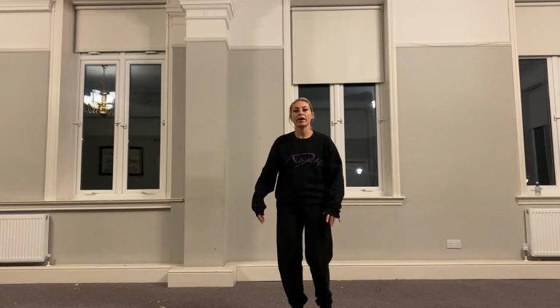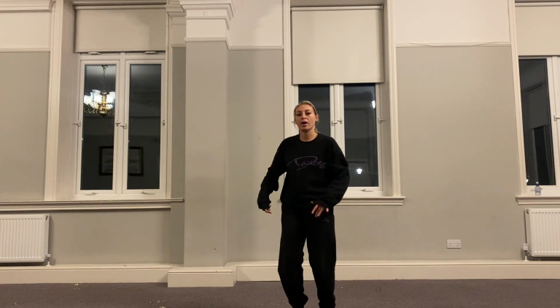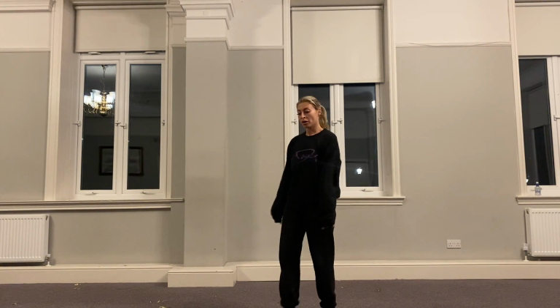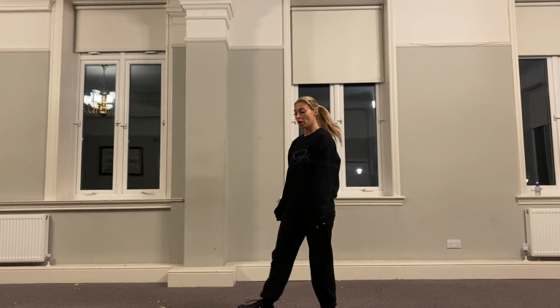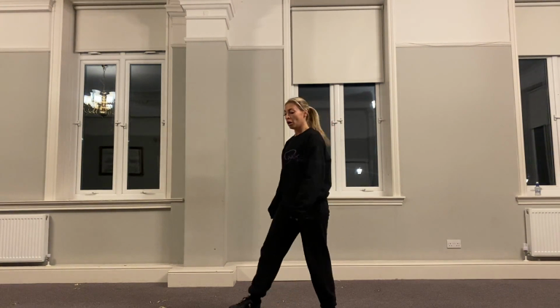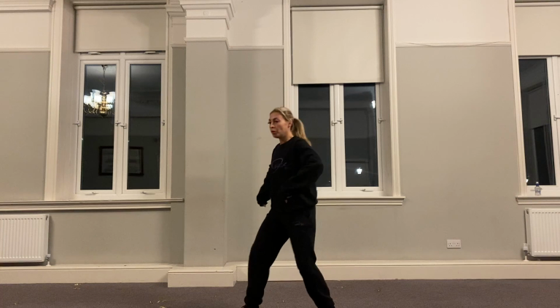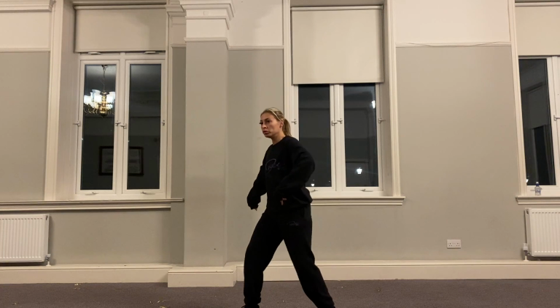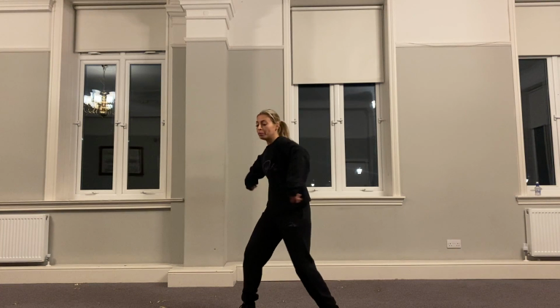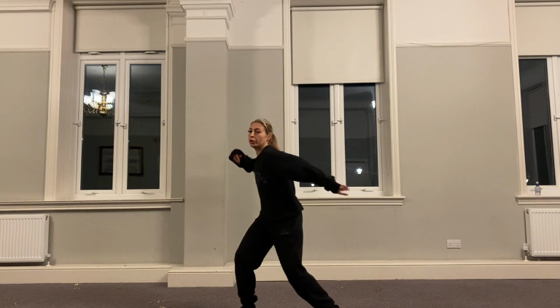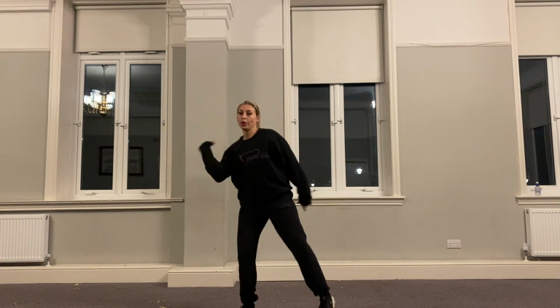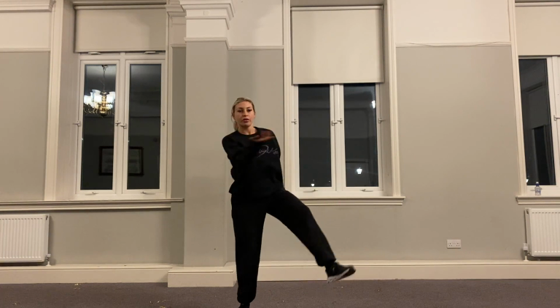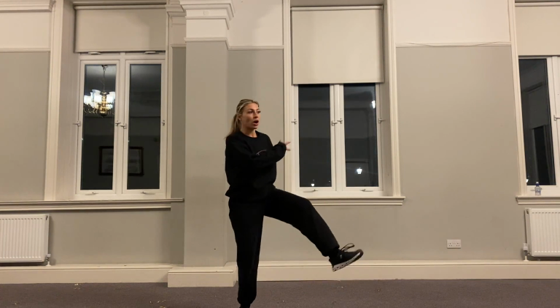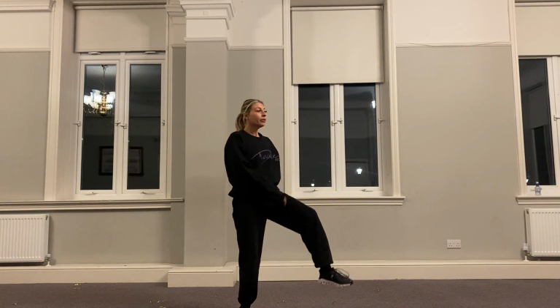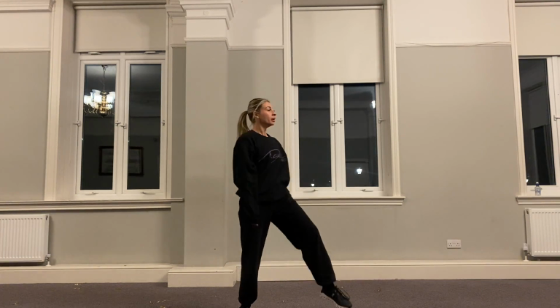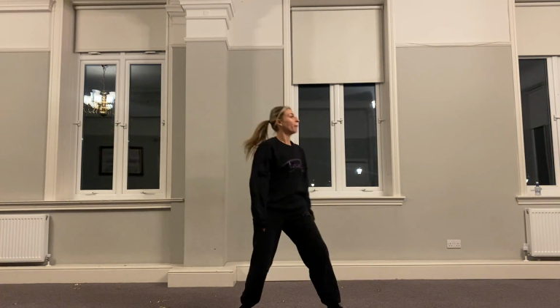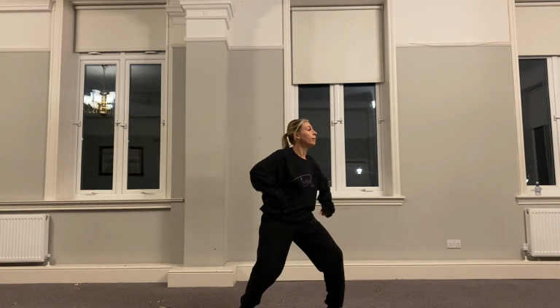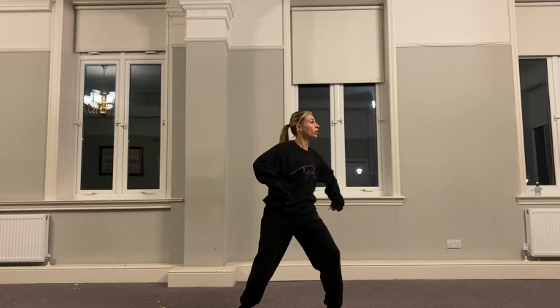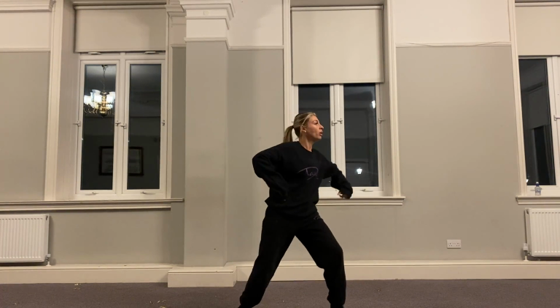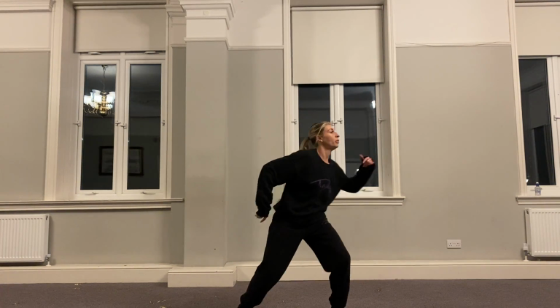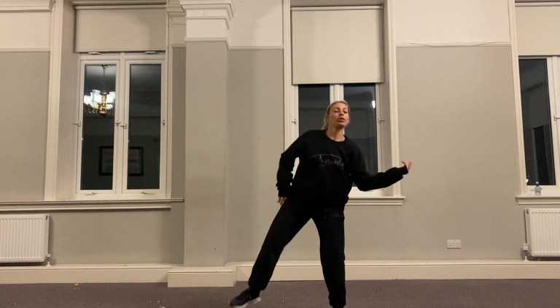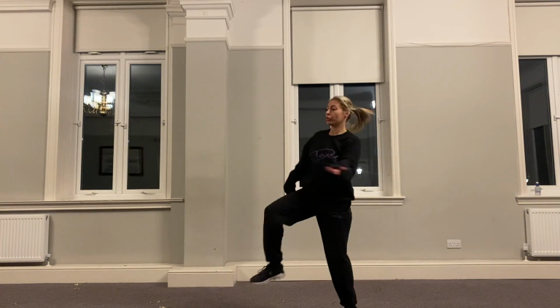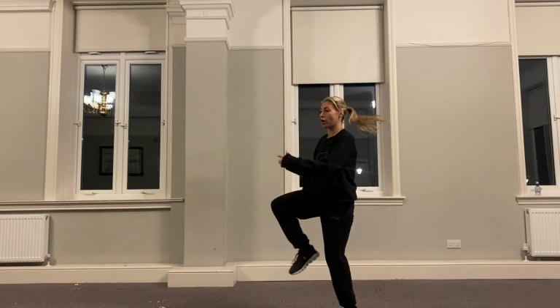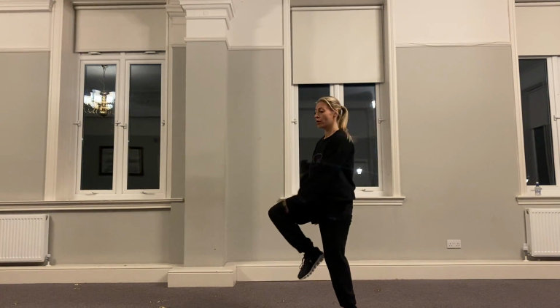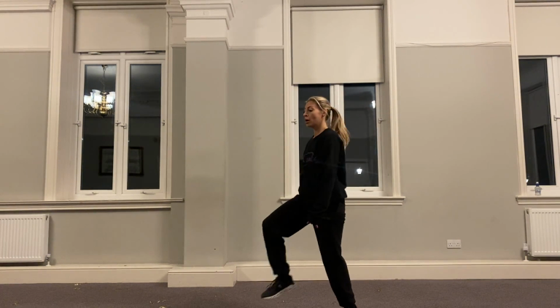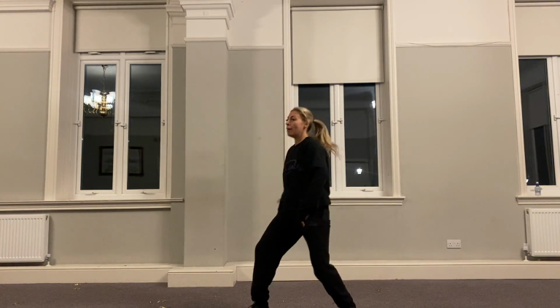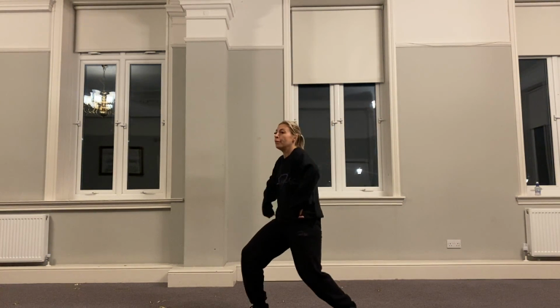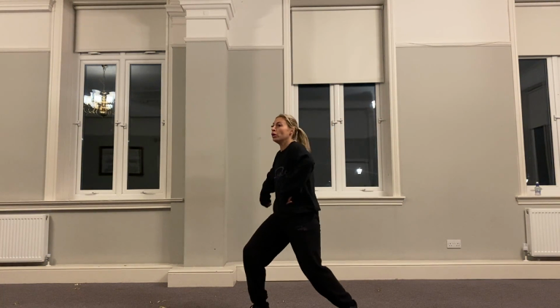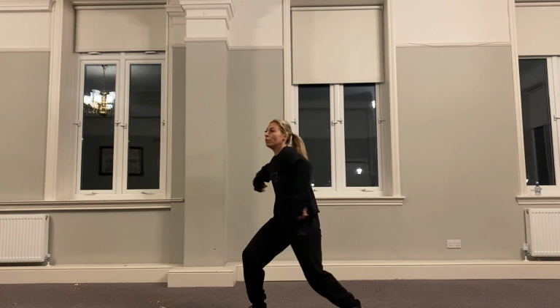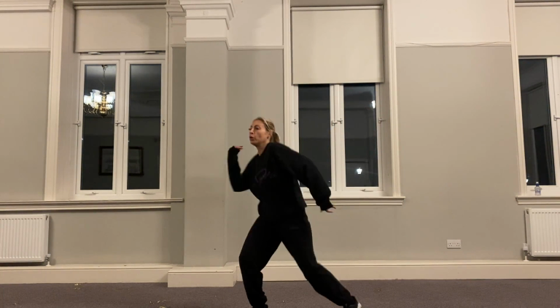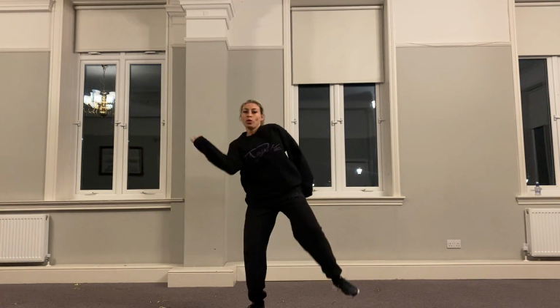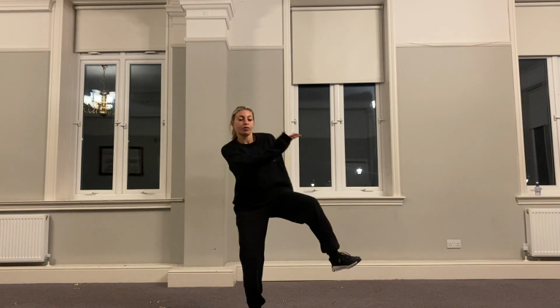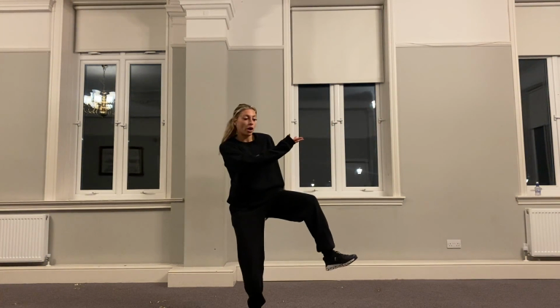We go pull, pull, throw, pull, pull, pull, pull, throw.